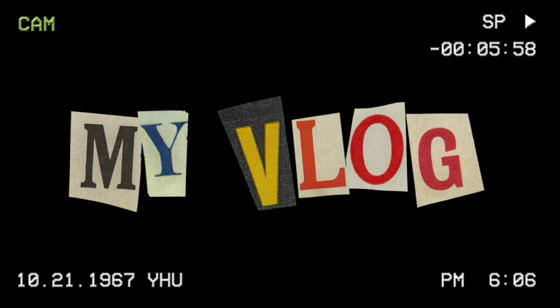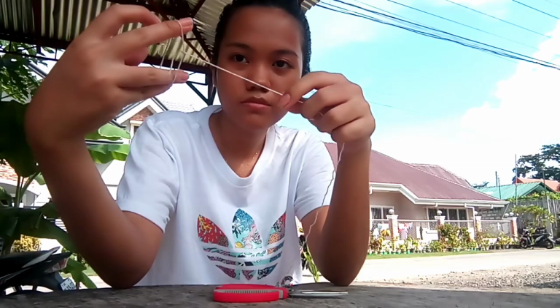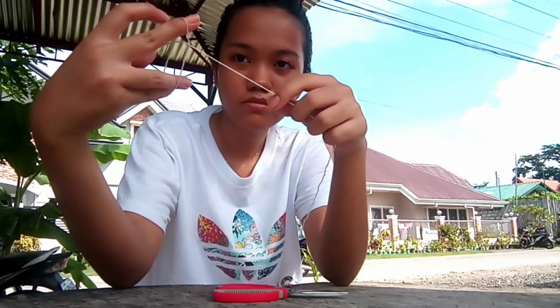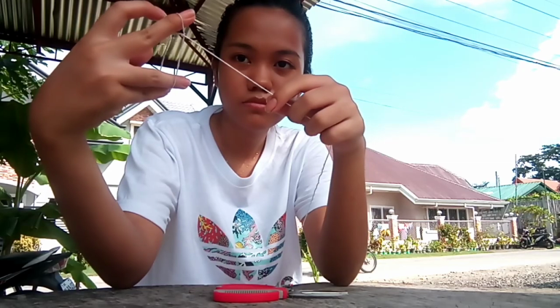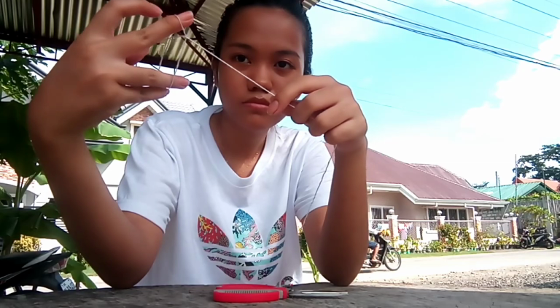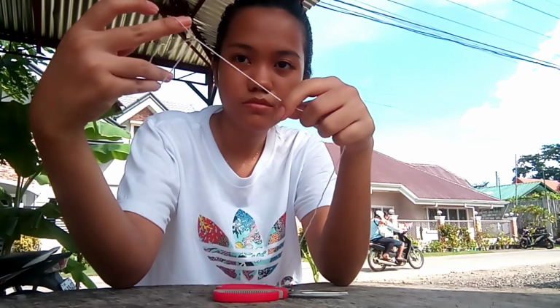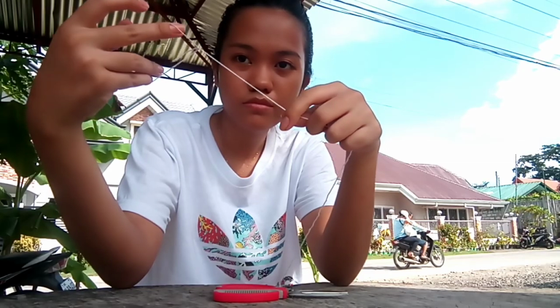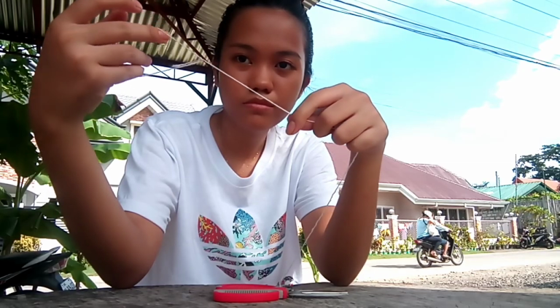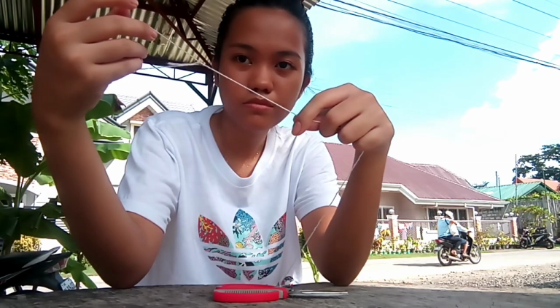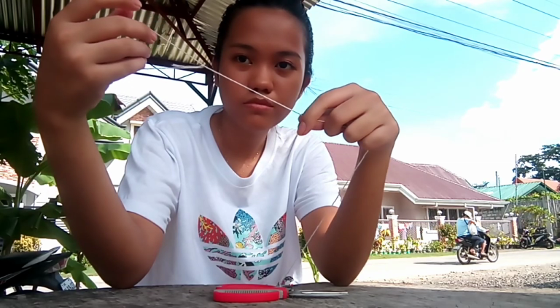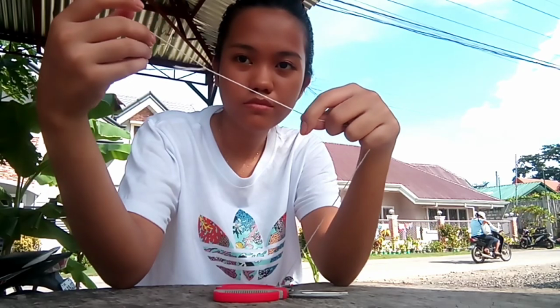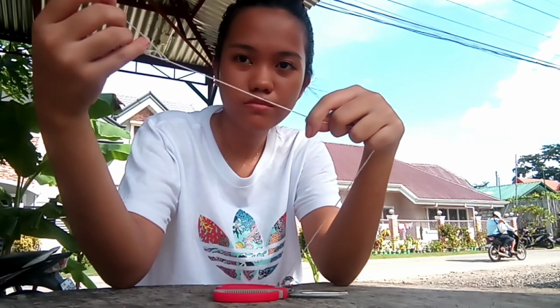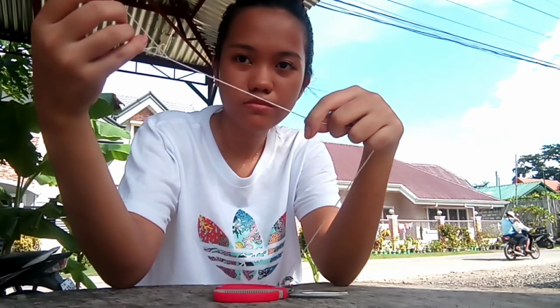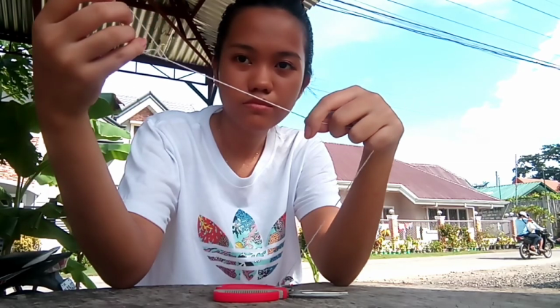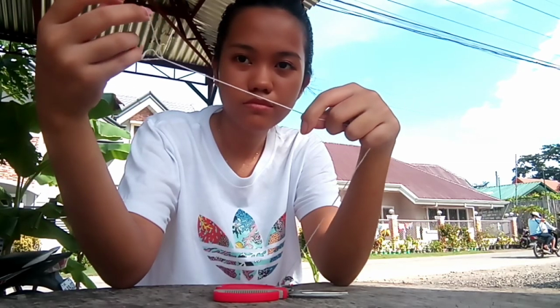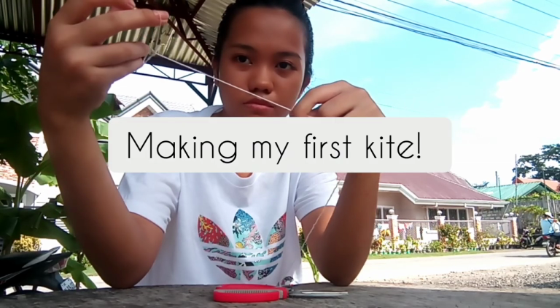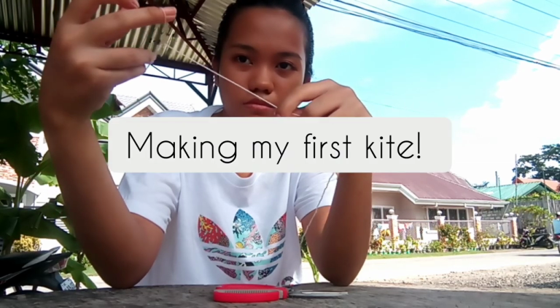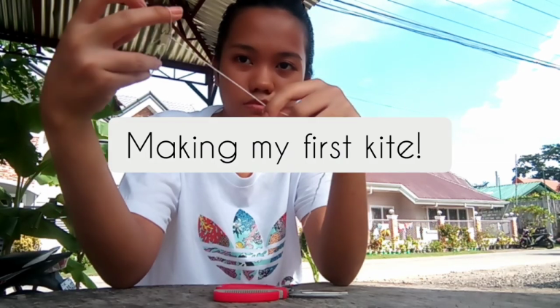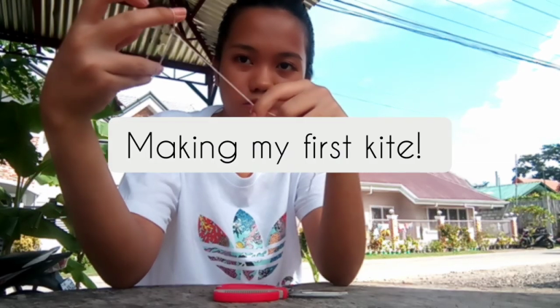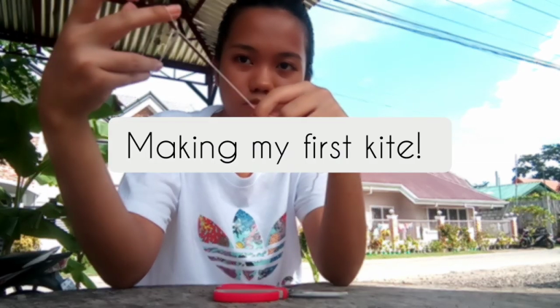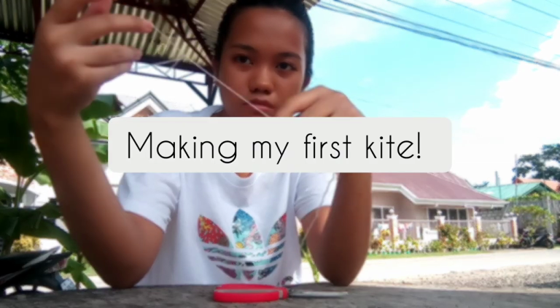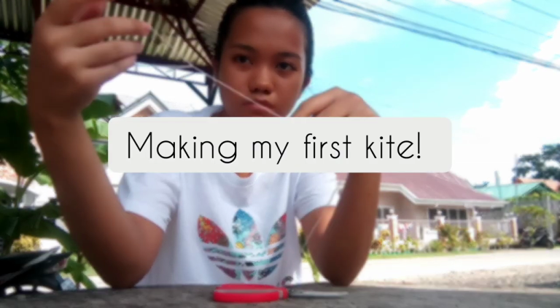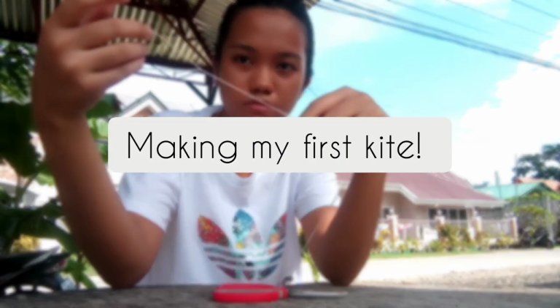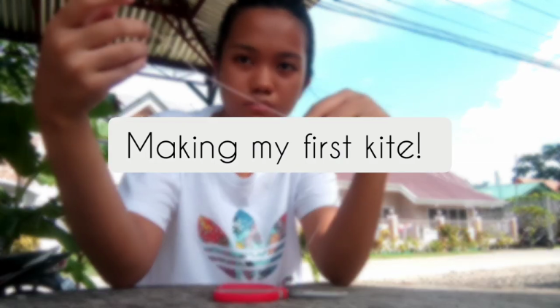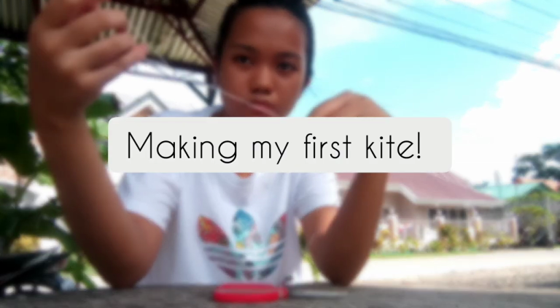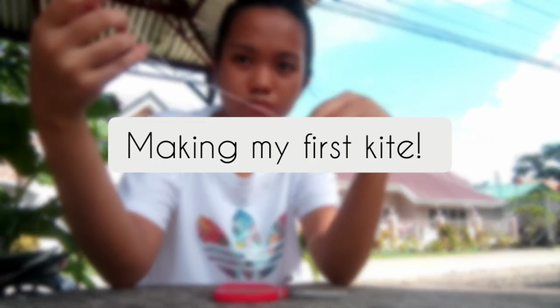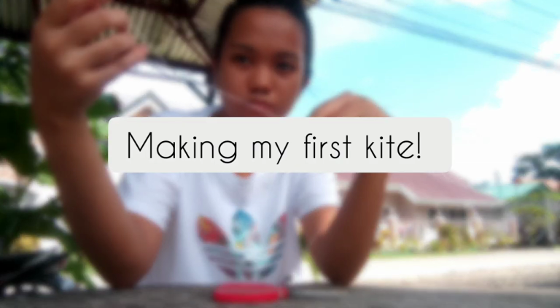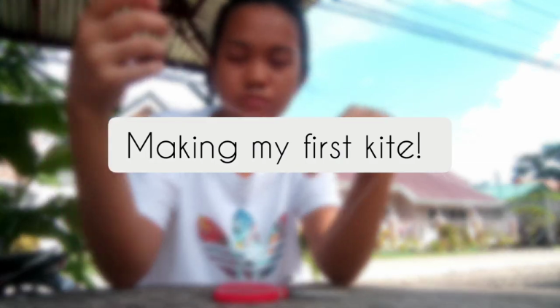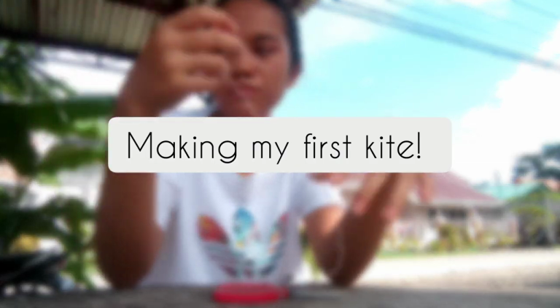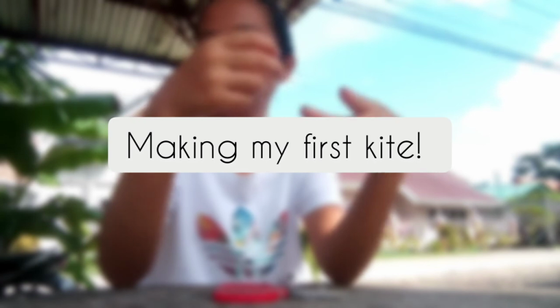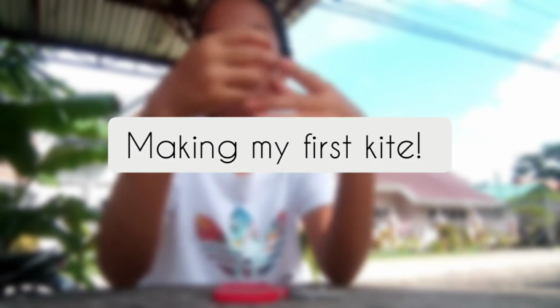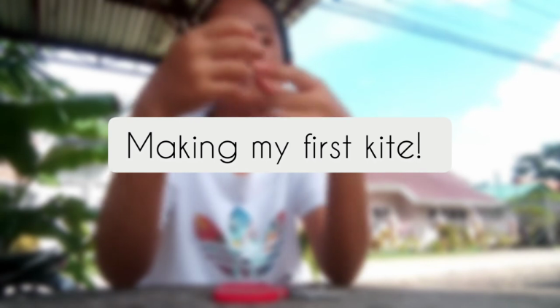Hello guys! Welcome to another vlog, and in this video I will be making my first kite.